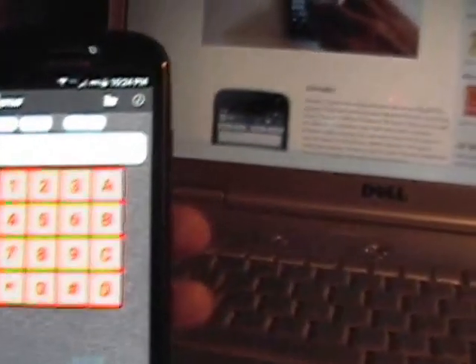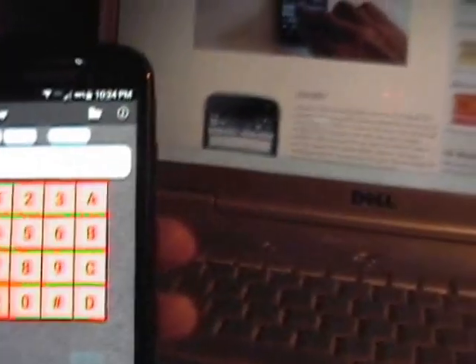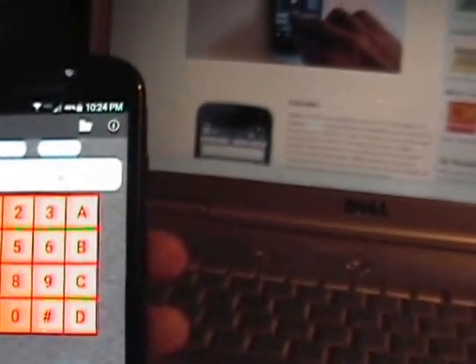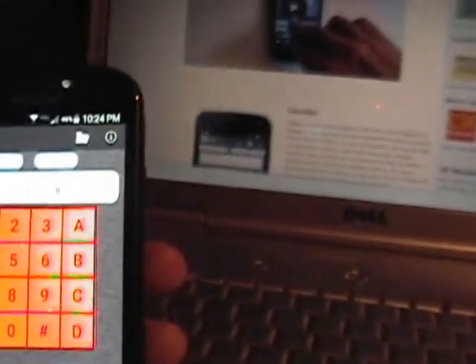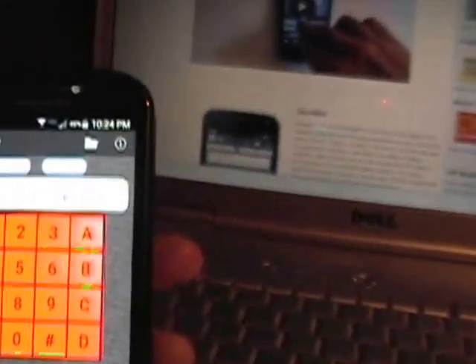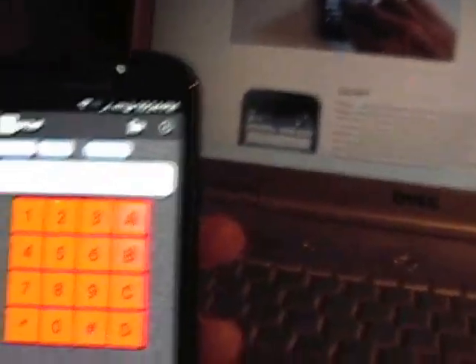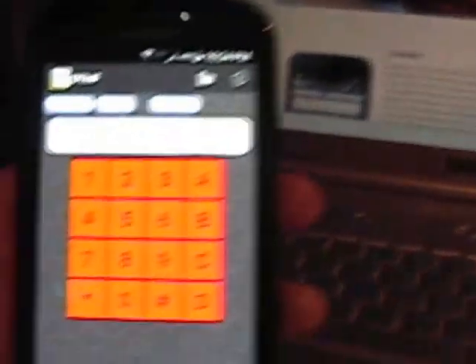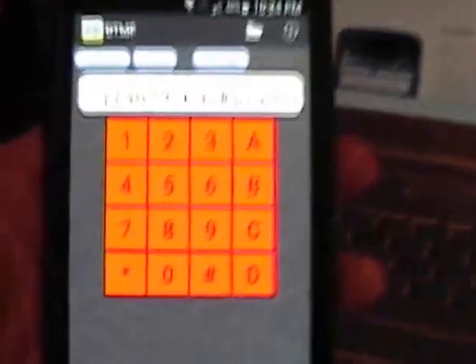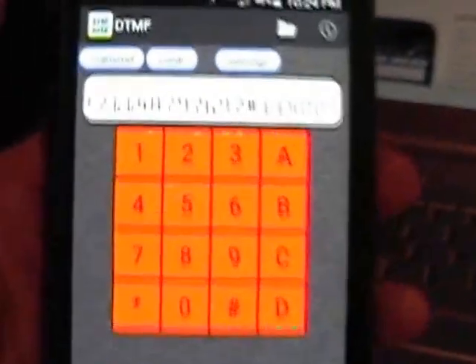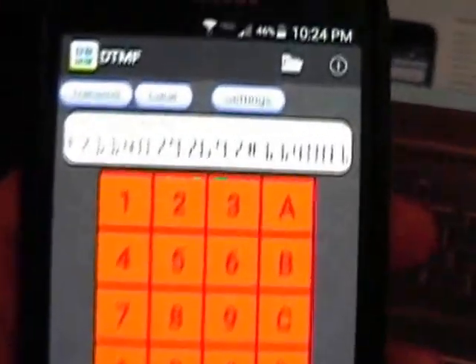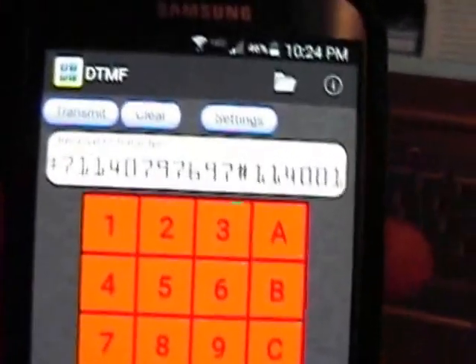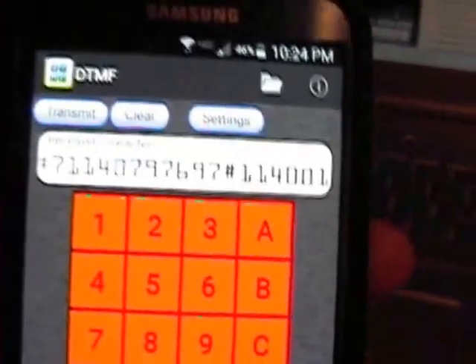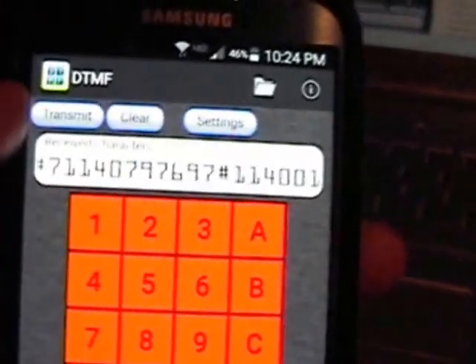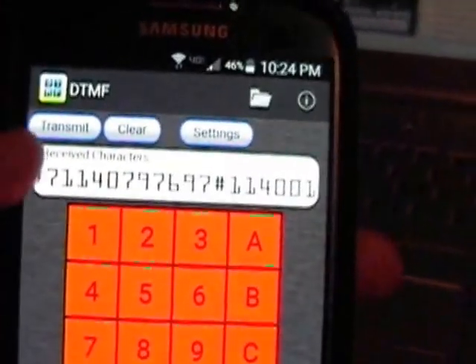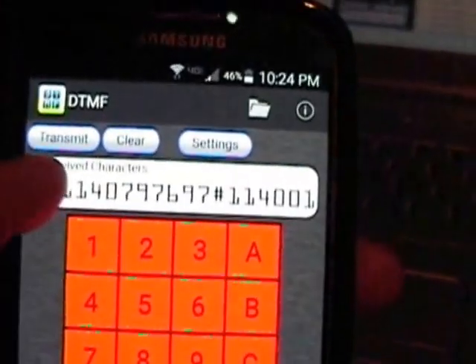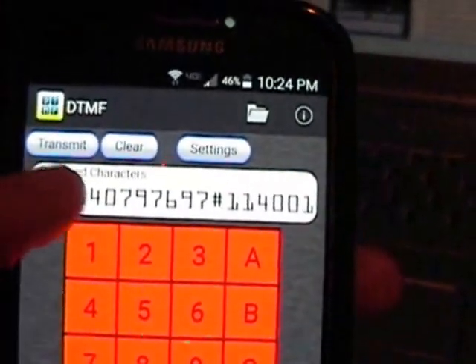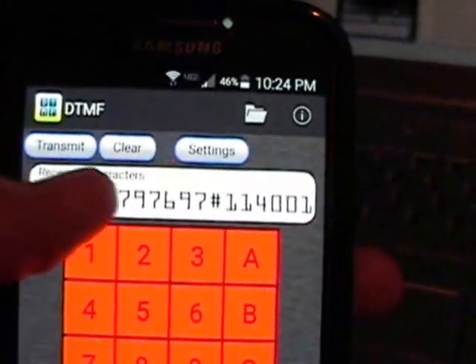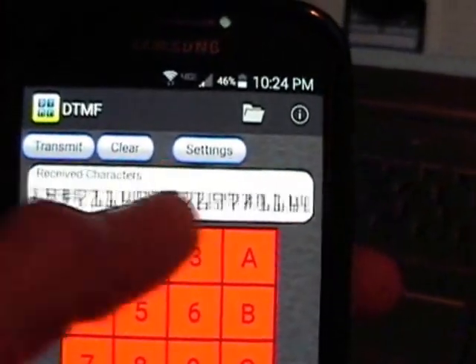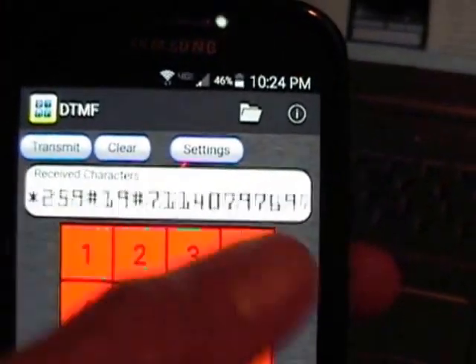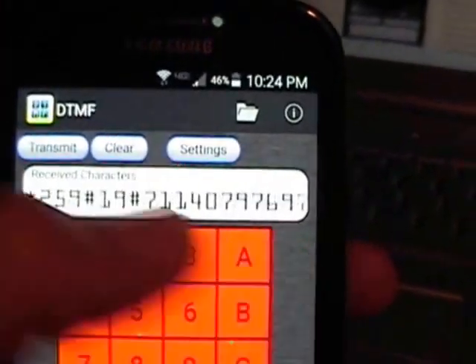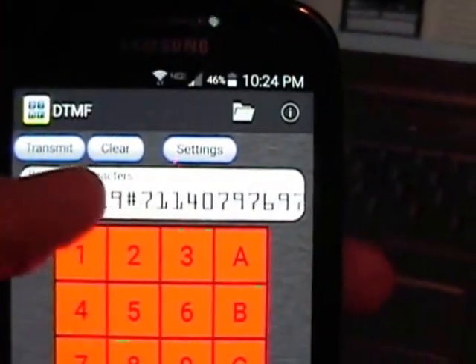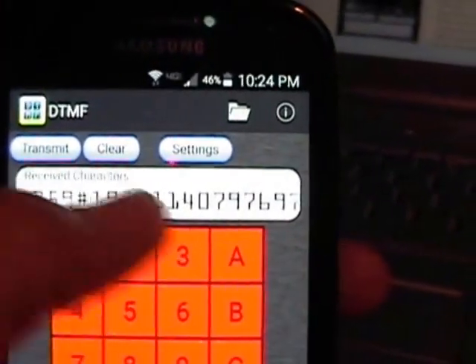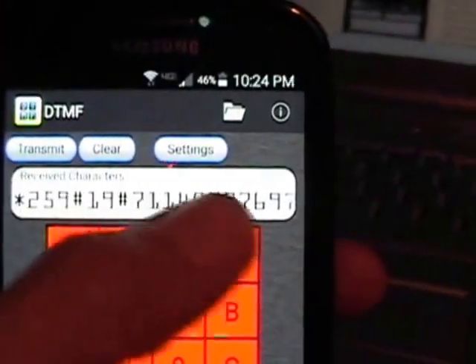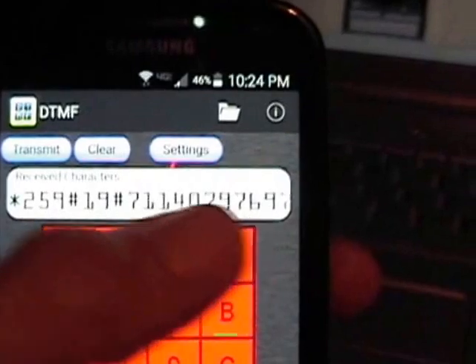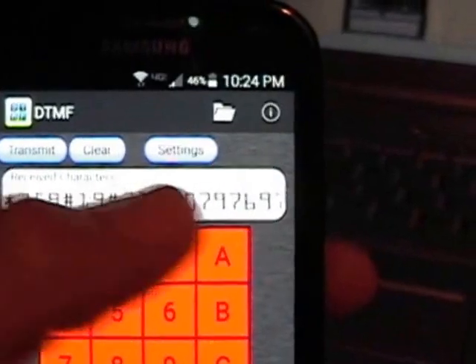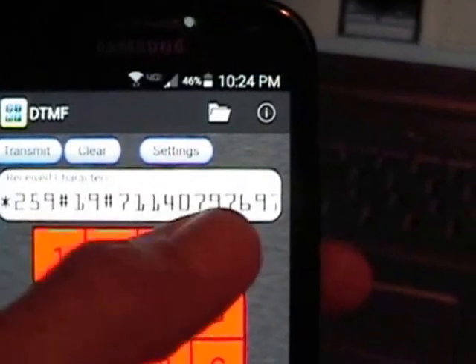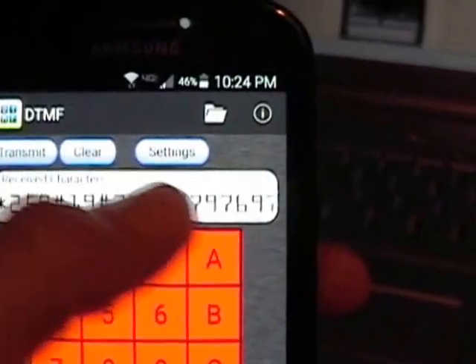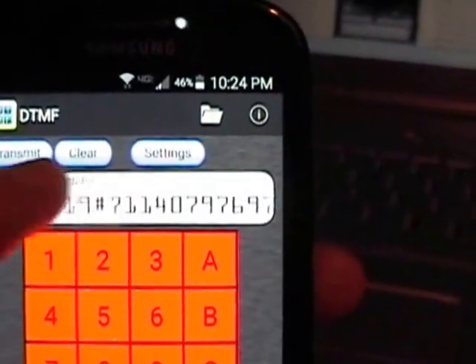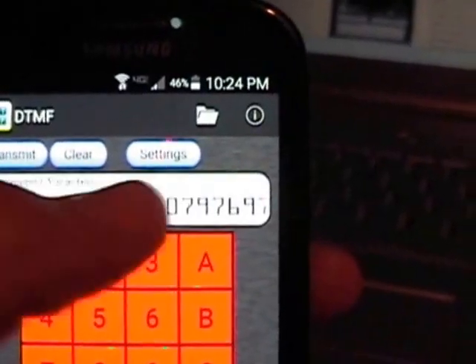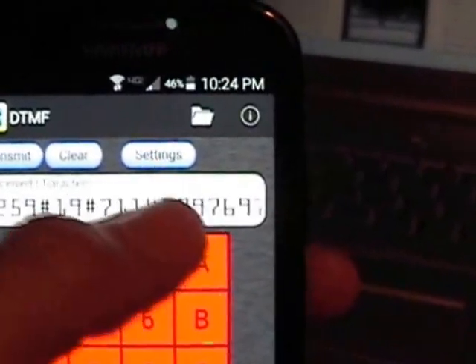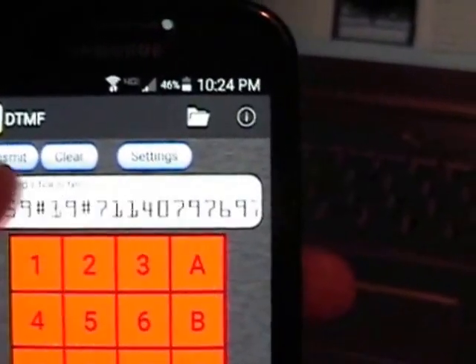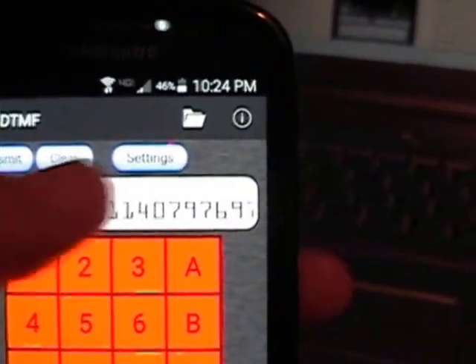And there you have it. As you can see, it has decoded the DTMF tones.